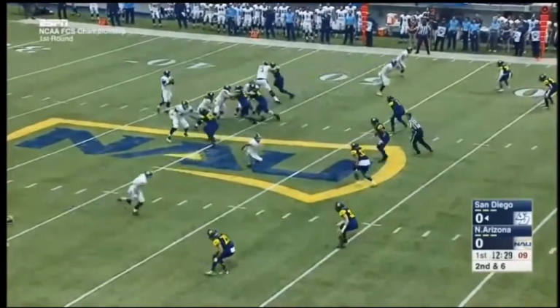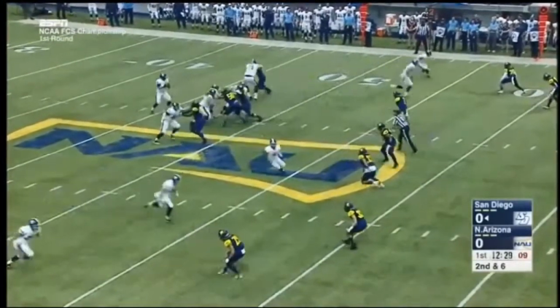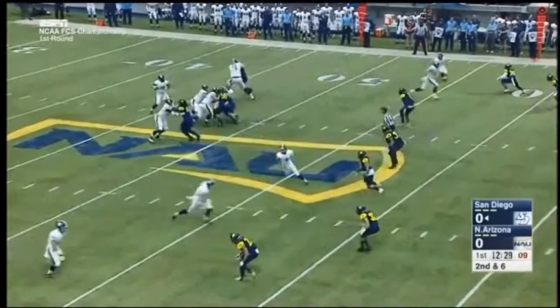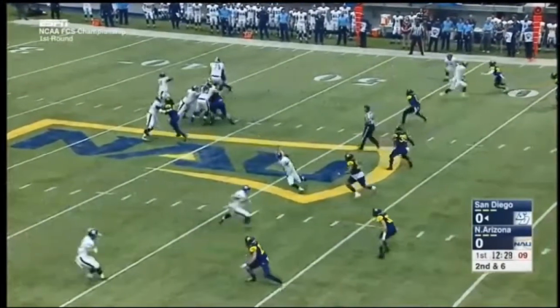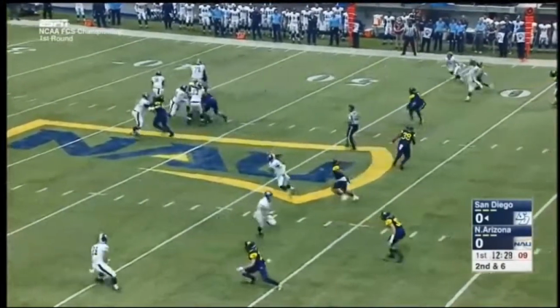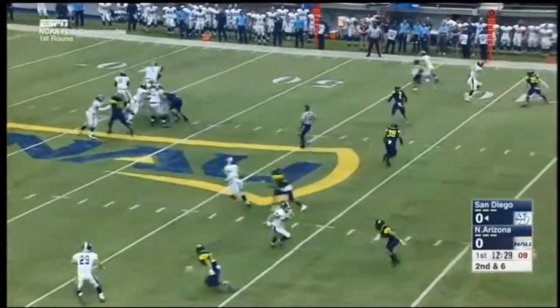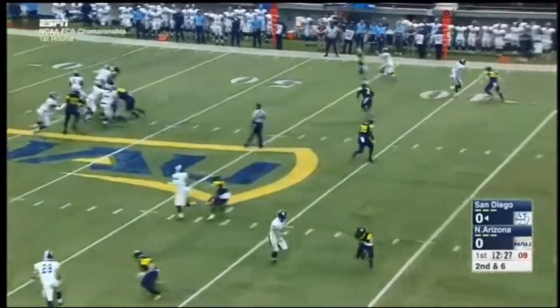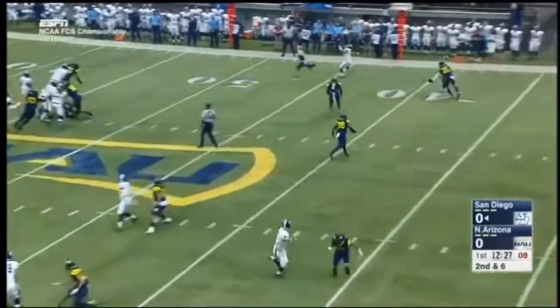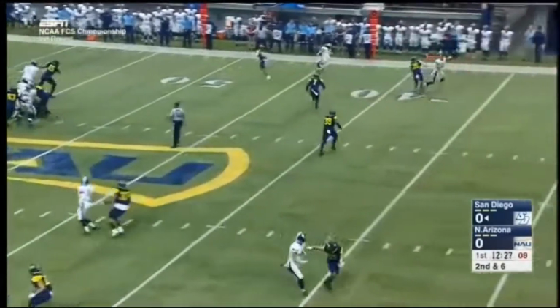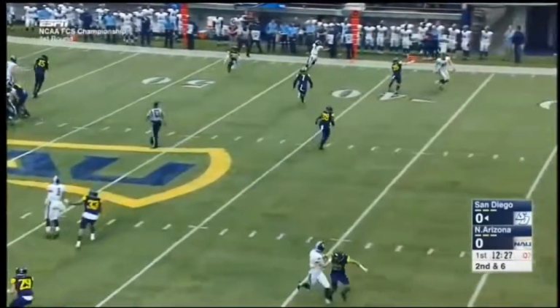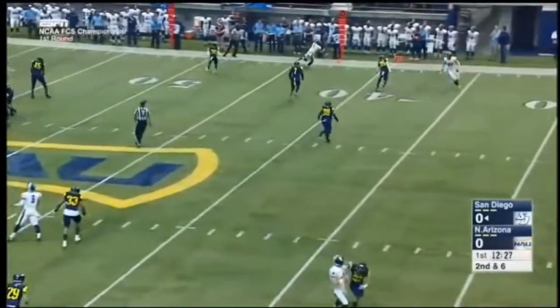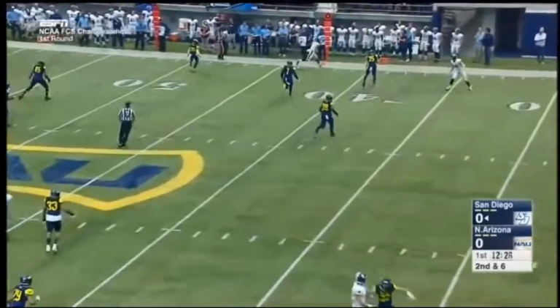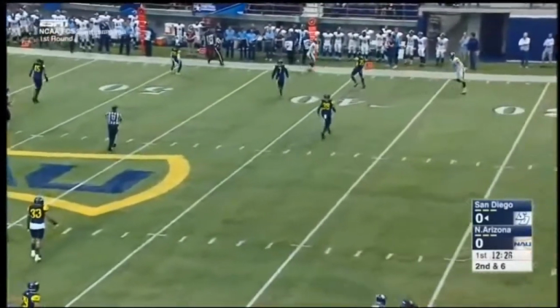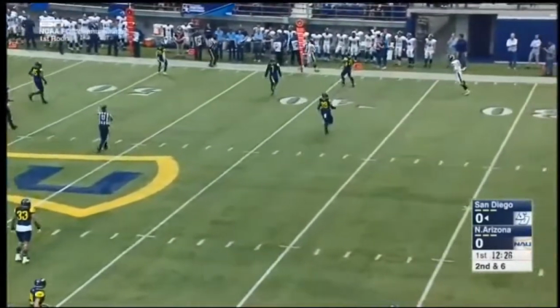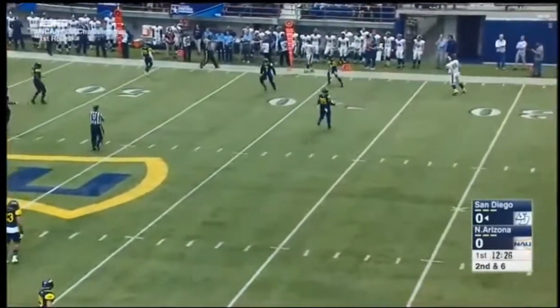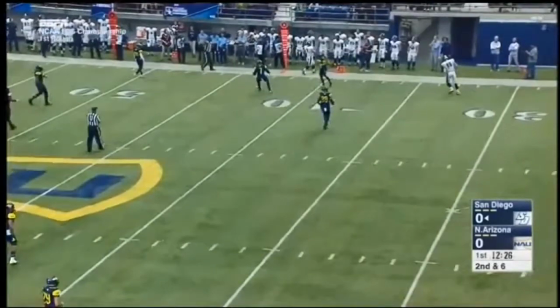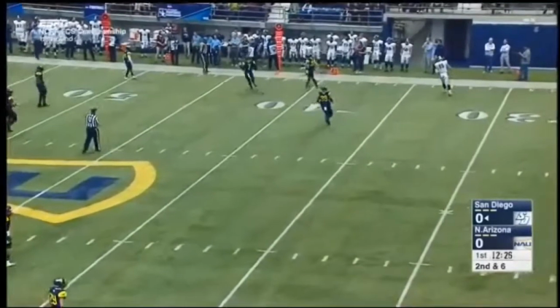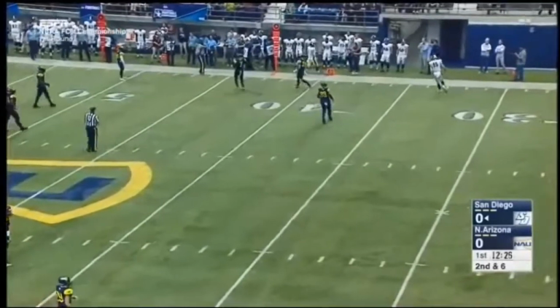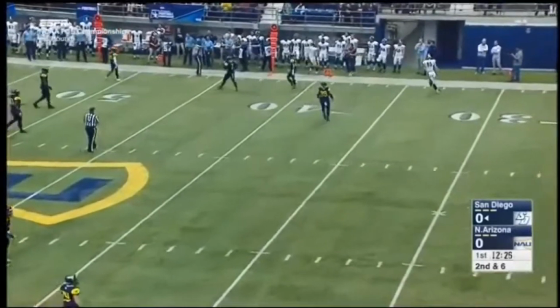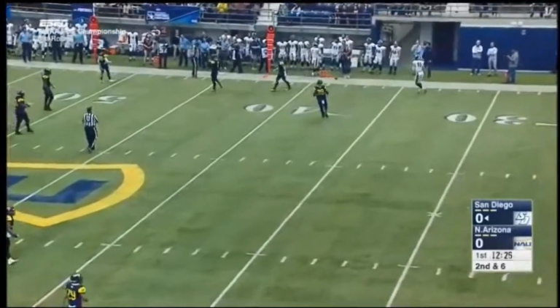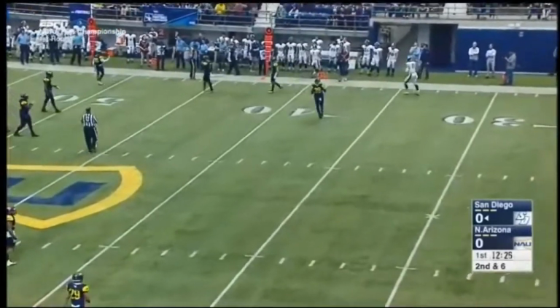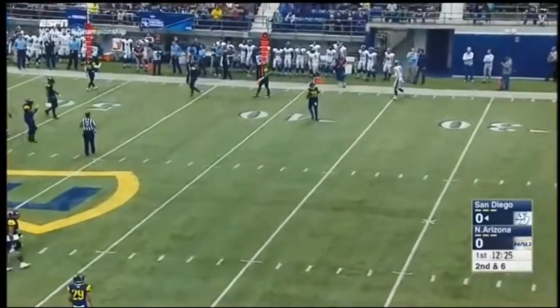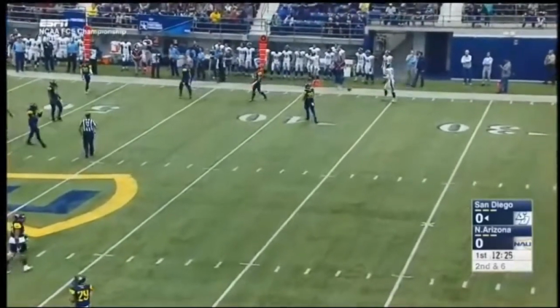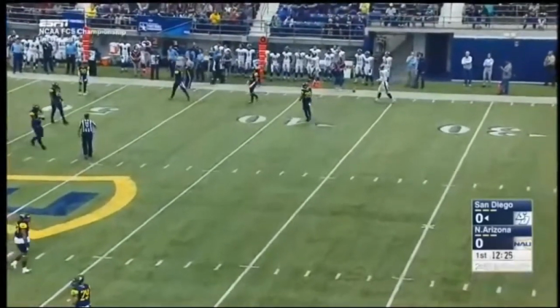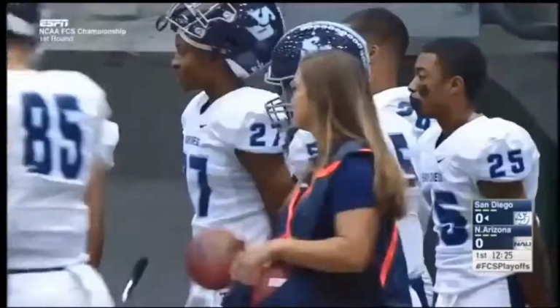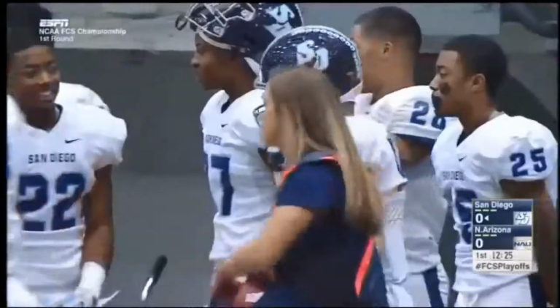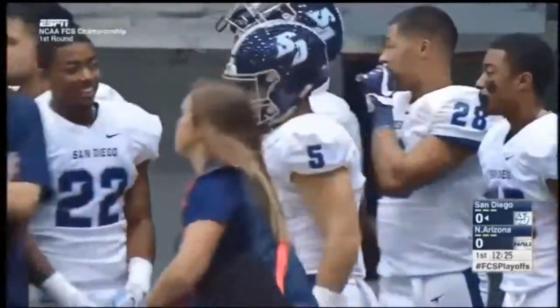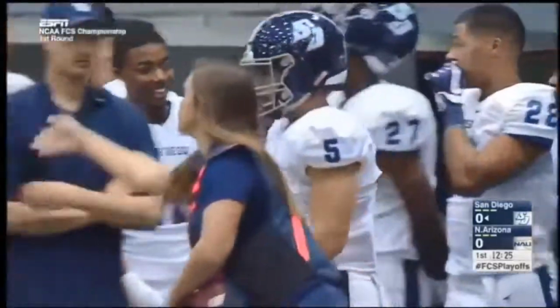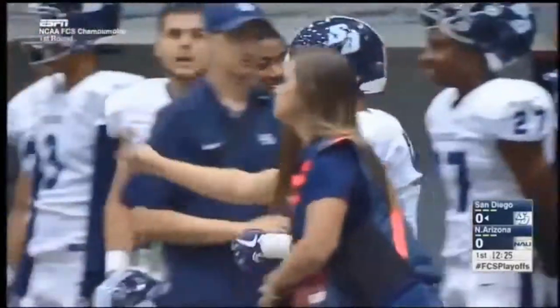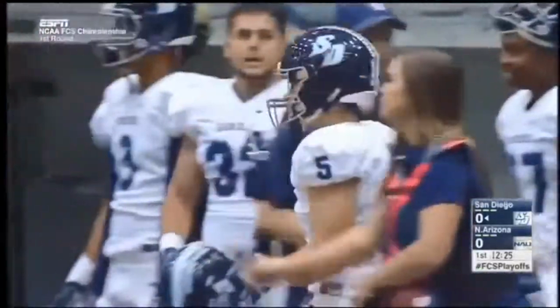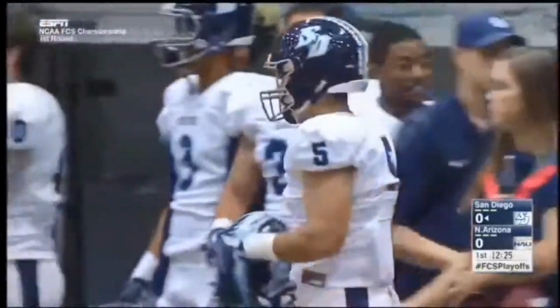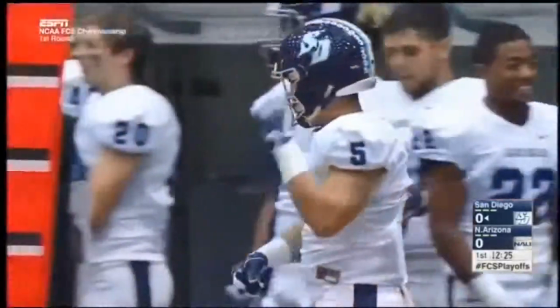Here he is second and six. Far sideline and incomplete — almost picked off. Bandy the intended receiver.